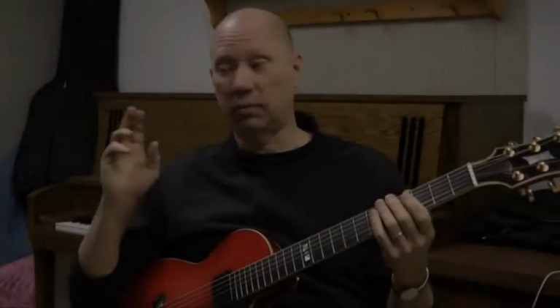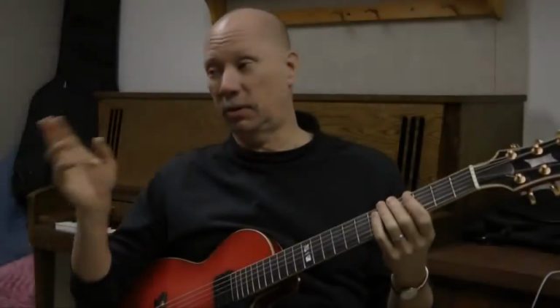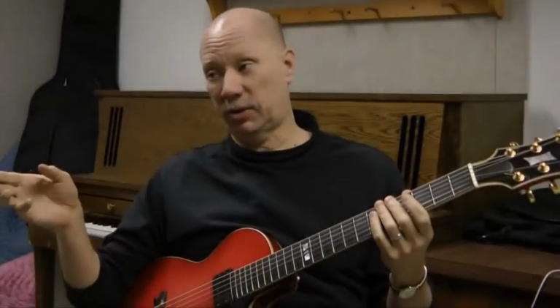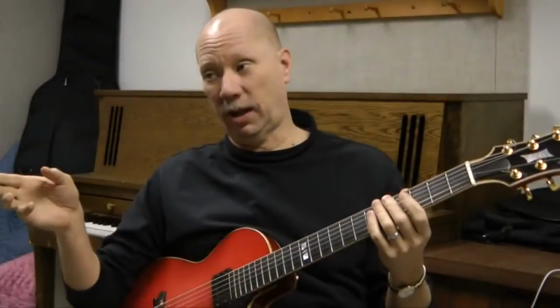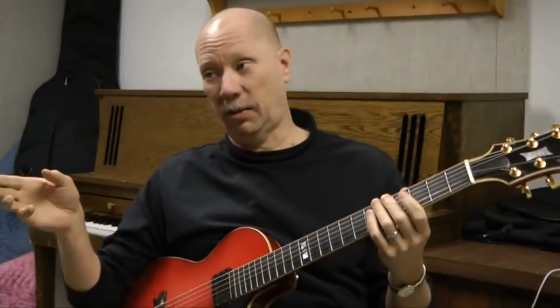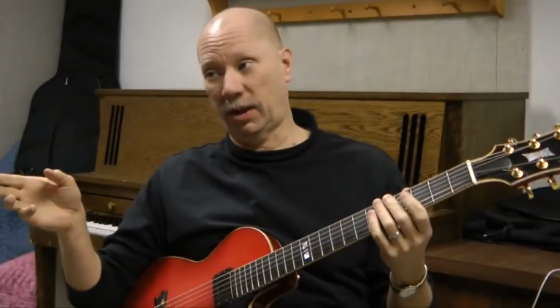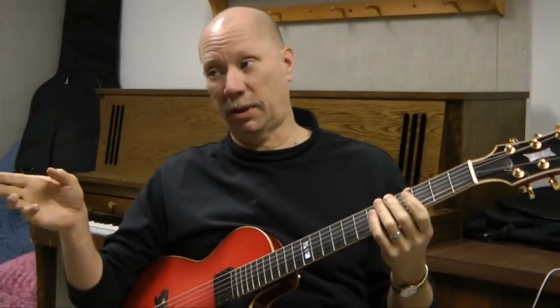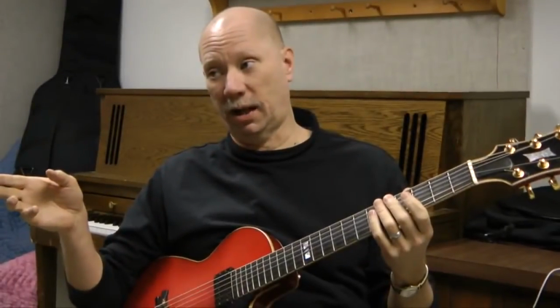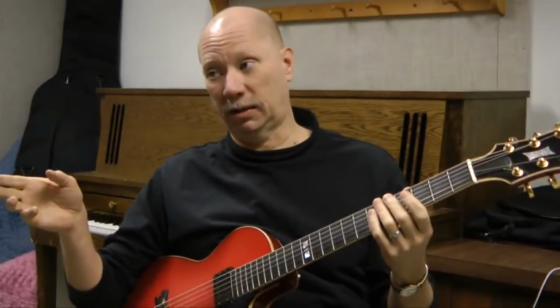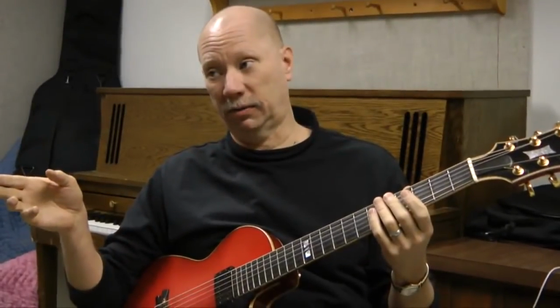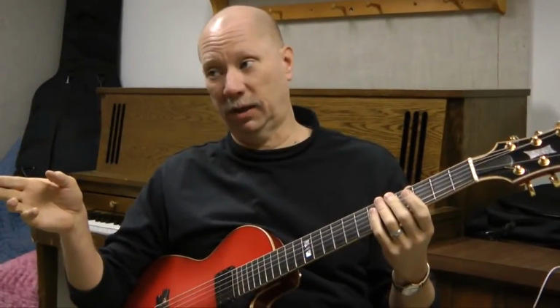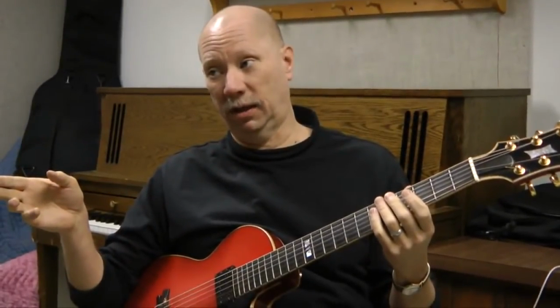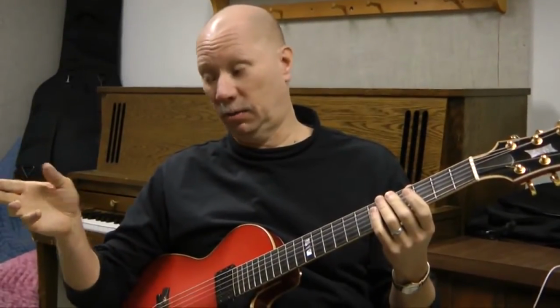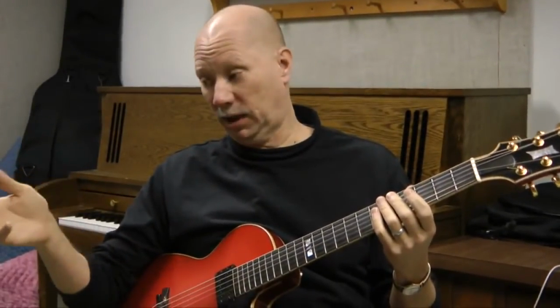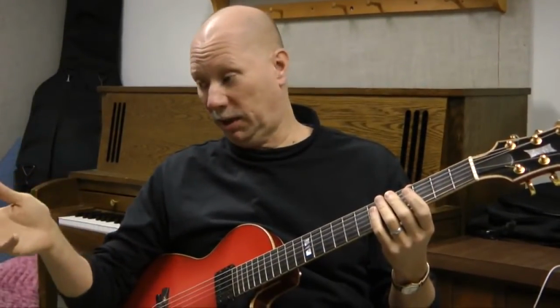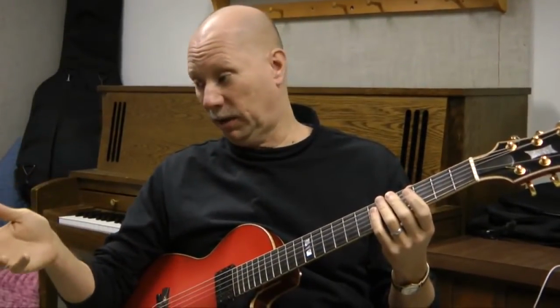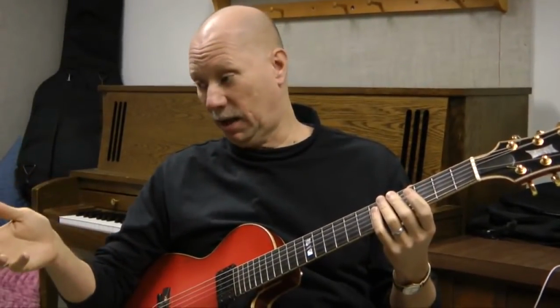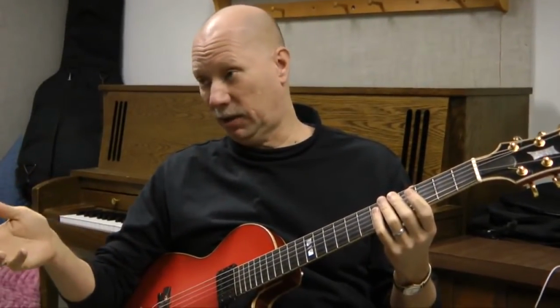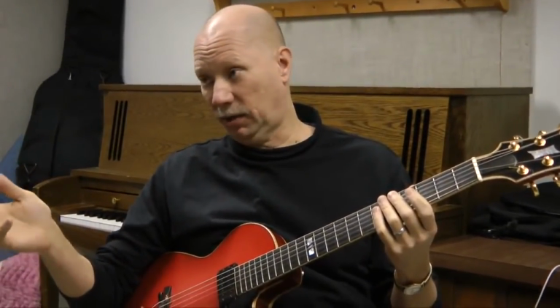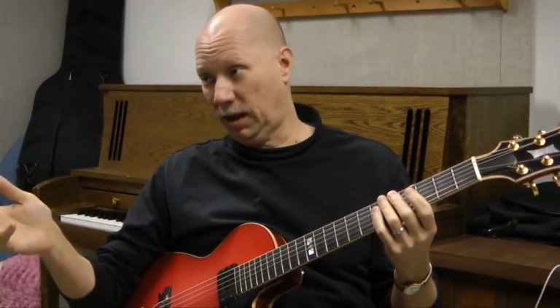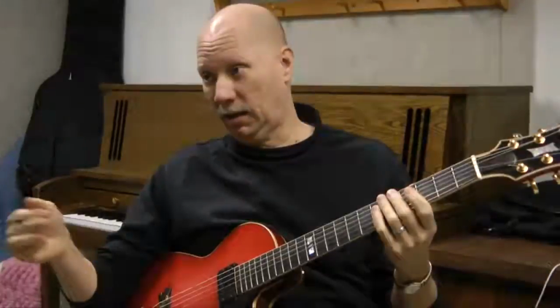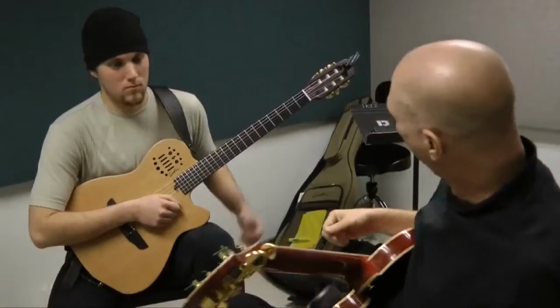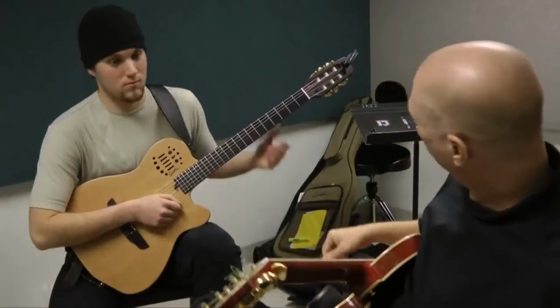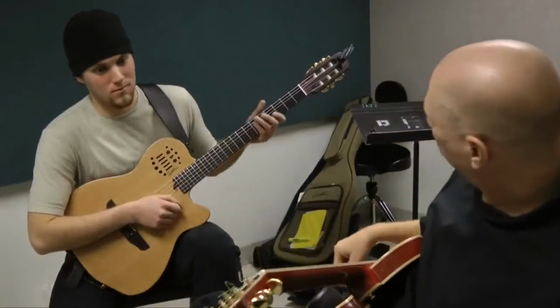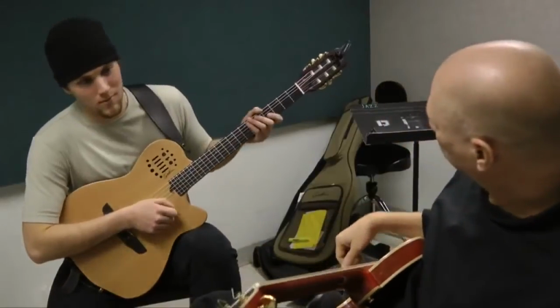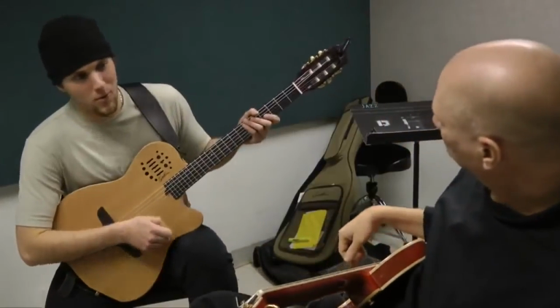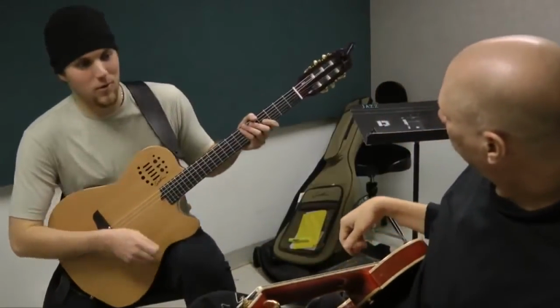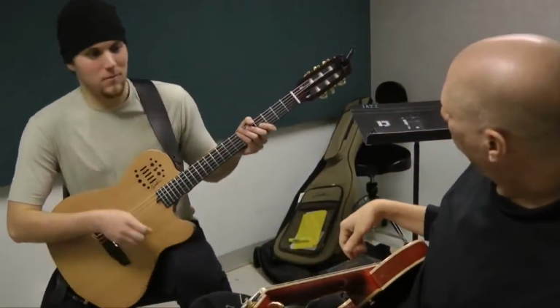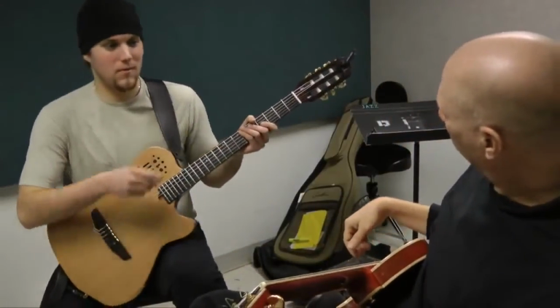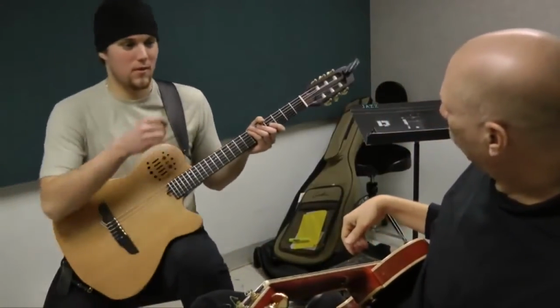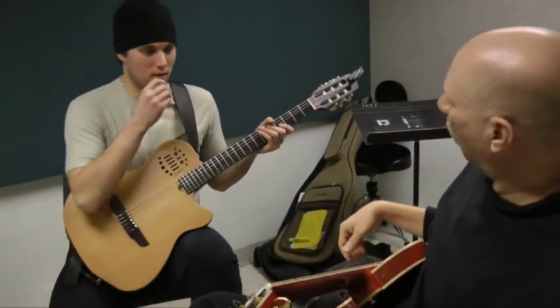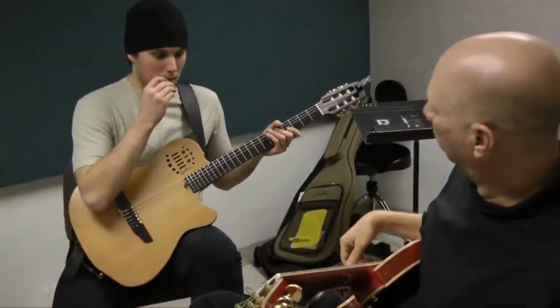Do the best you can with it up an octave. You want to take a minute right now, take a look at it? Let's try it.